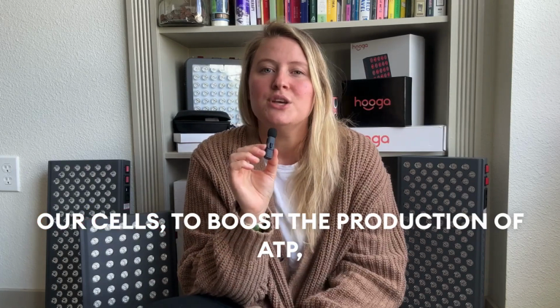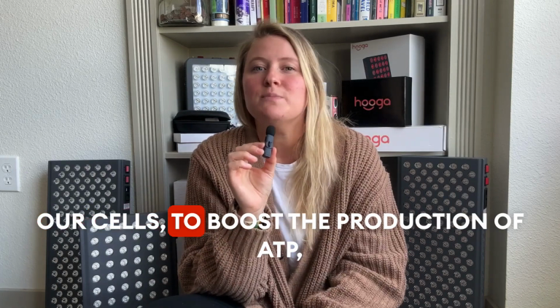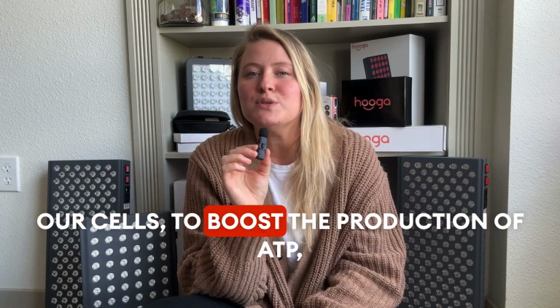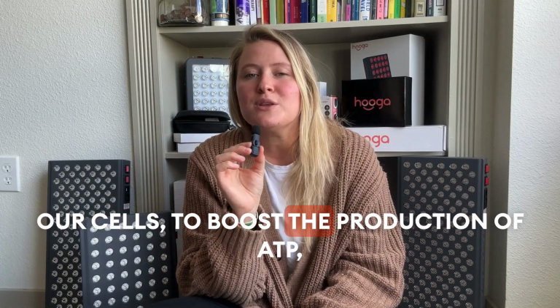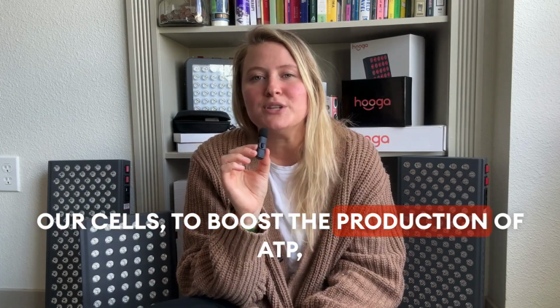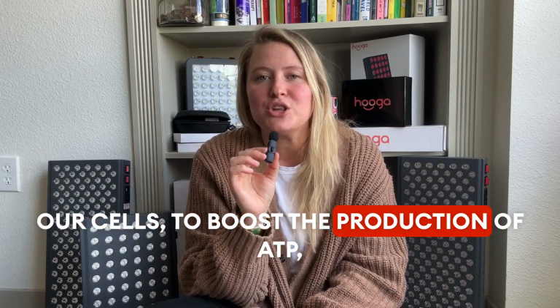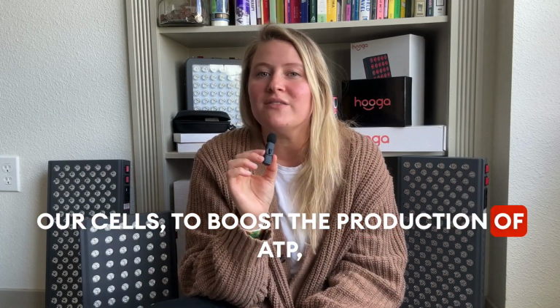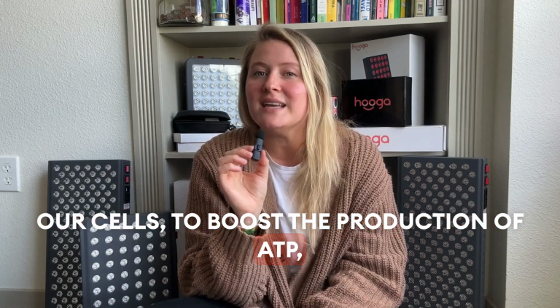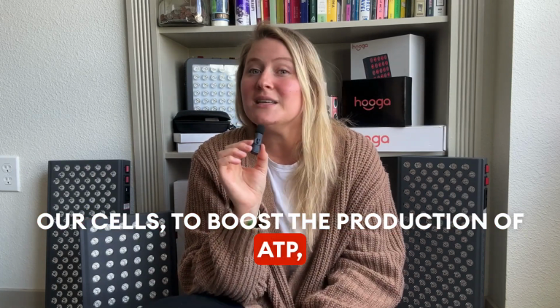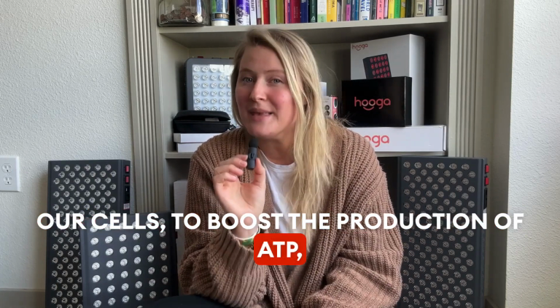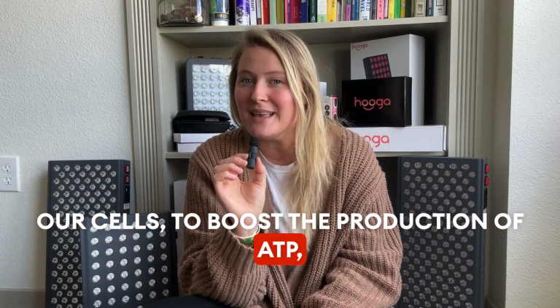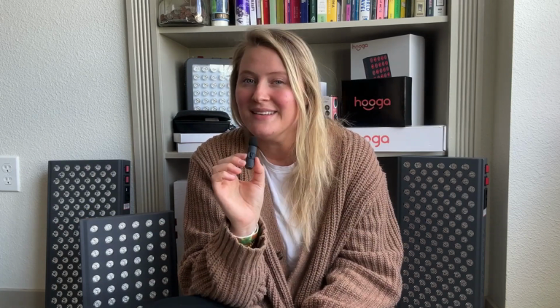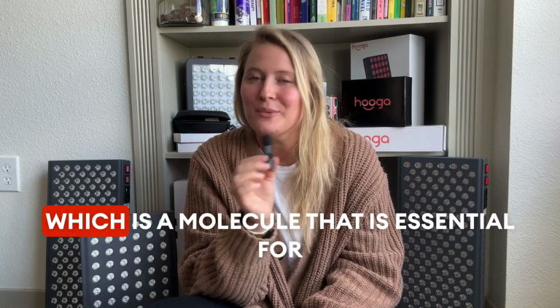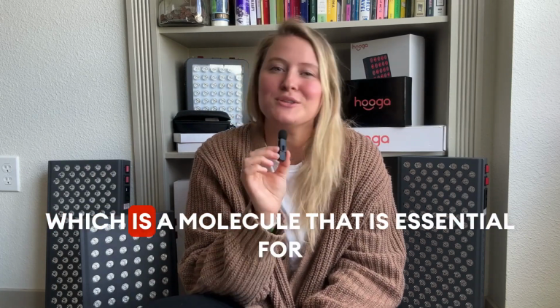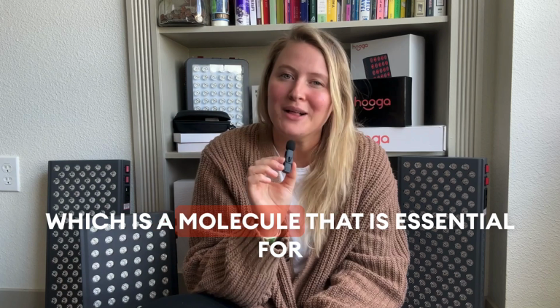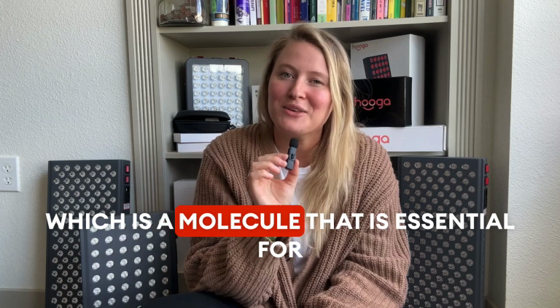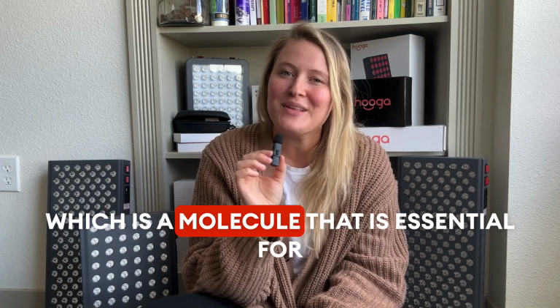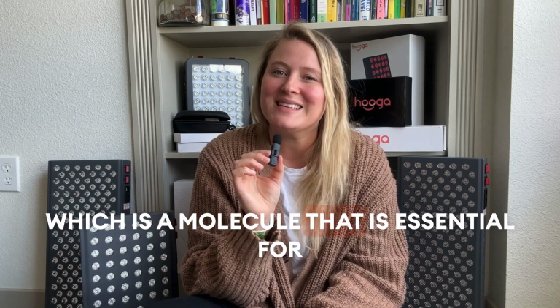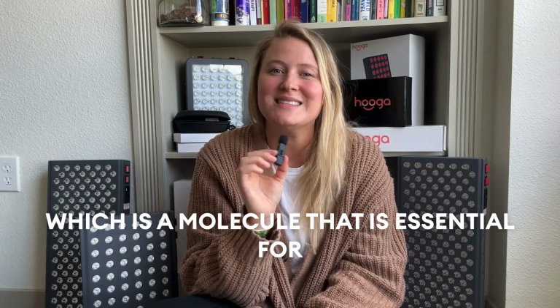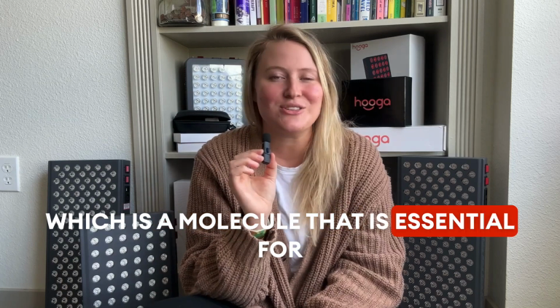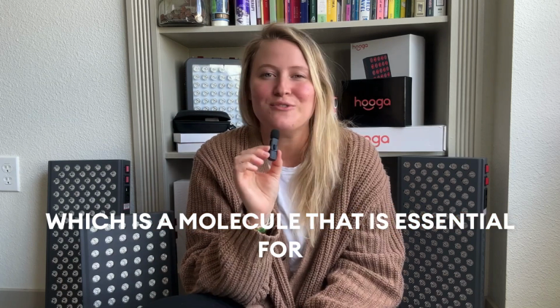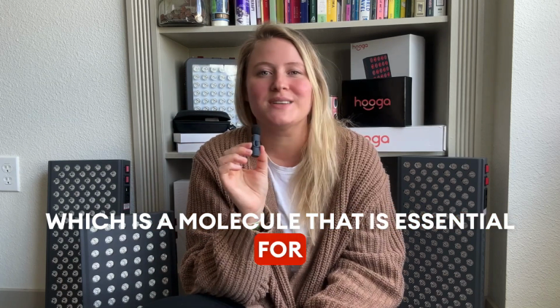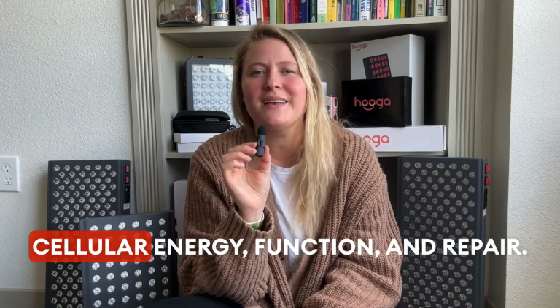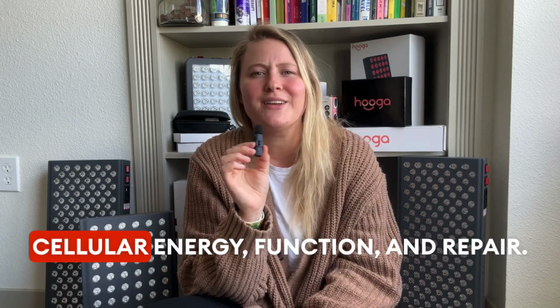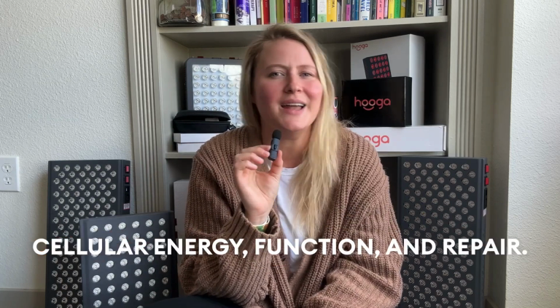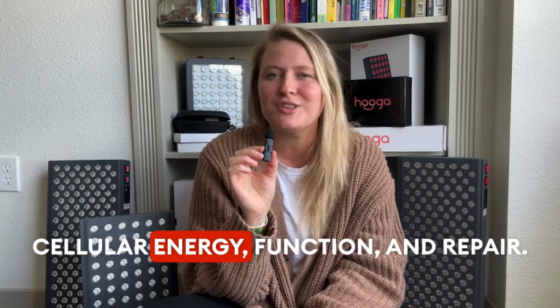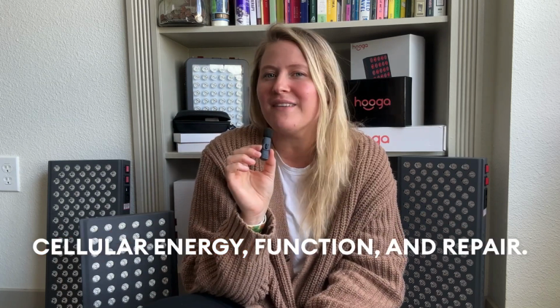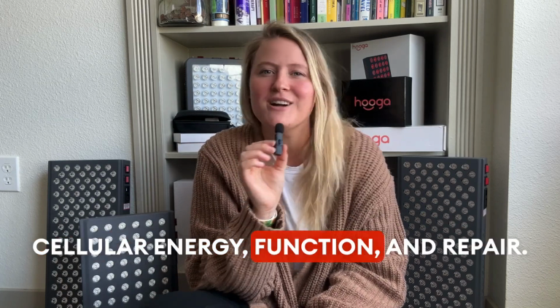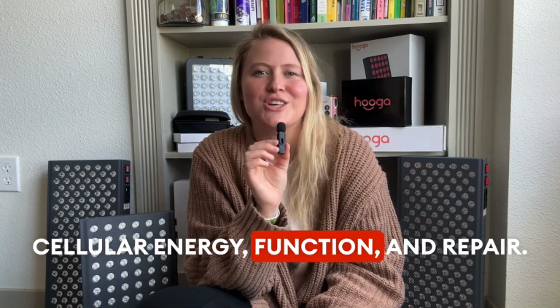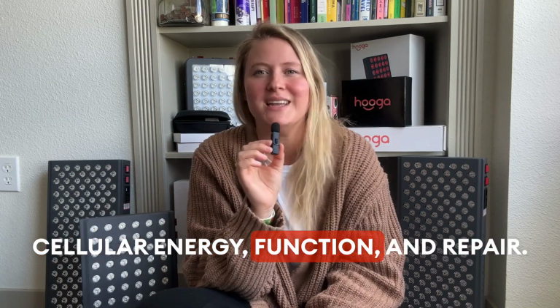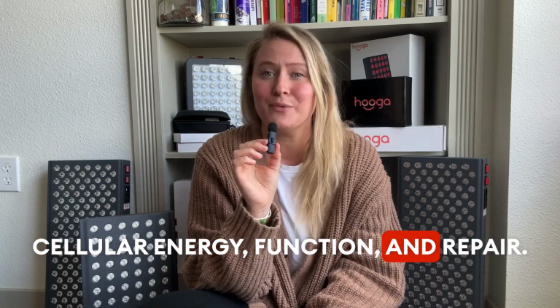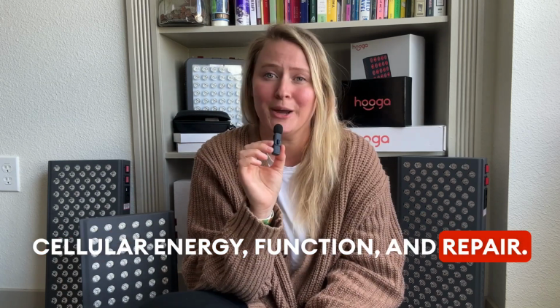to boost the production of ATP, which is a molecule that is essential for cellular energy, function, and repair.